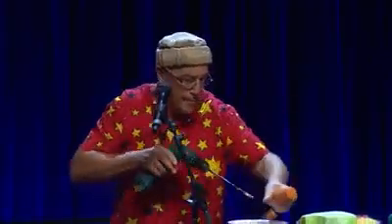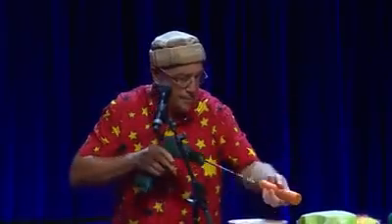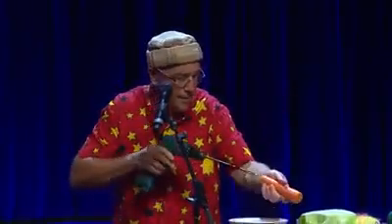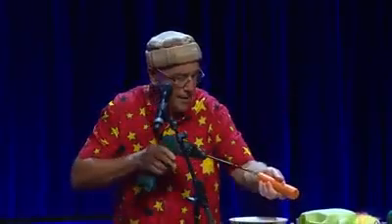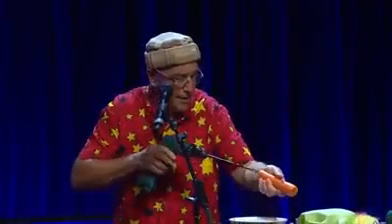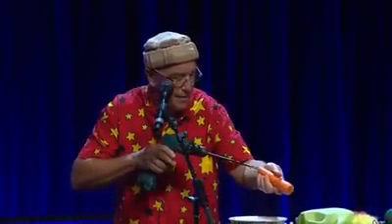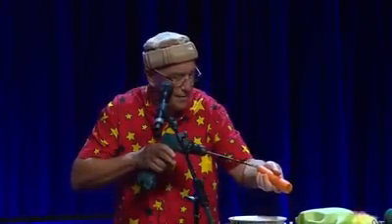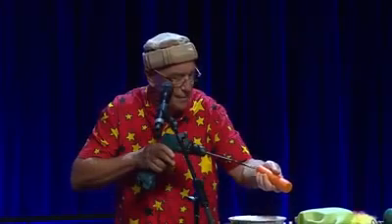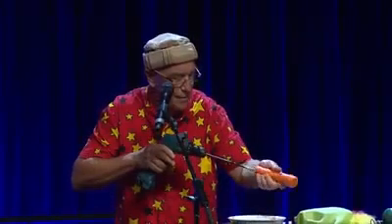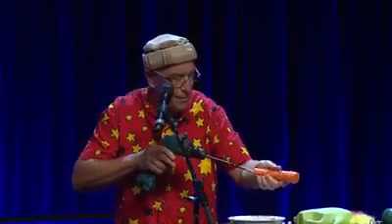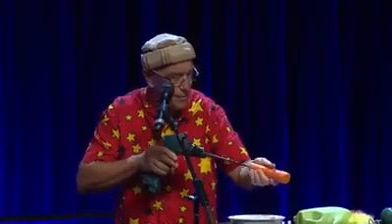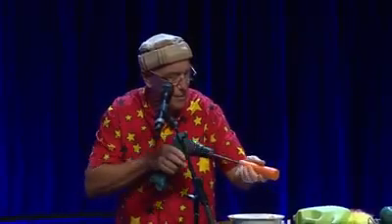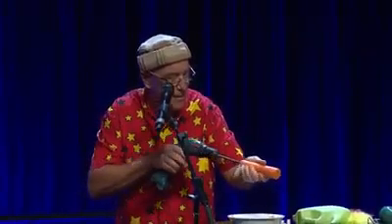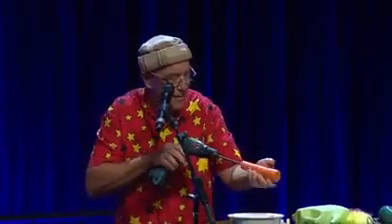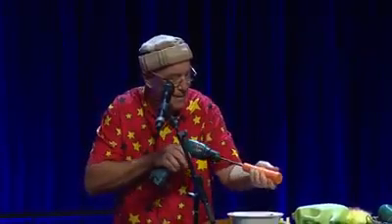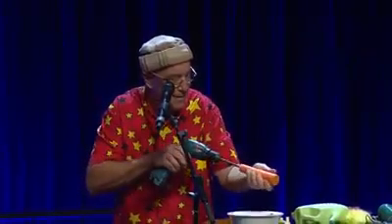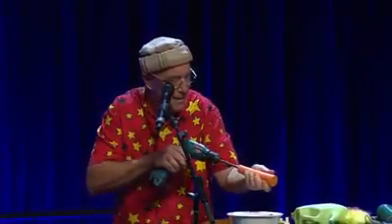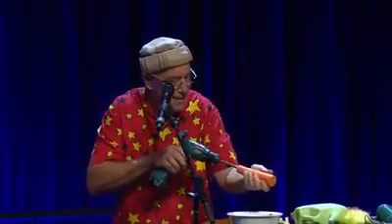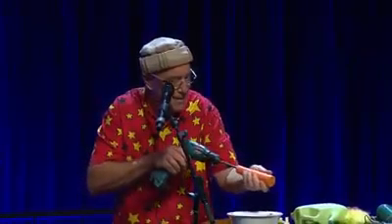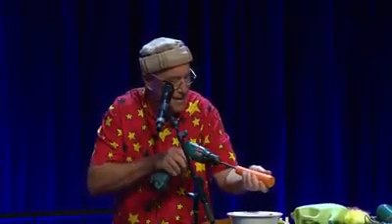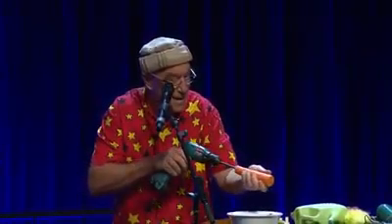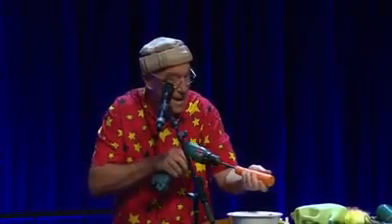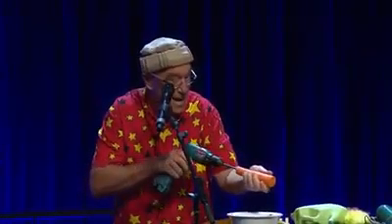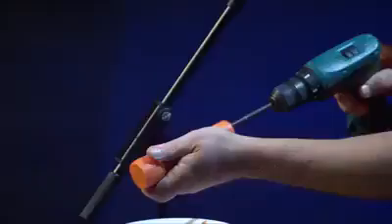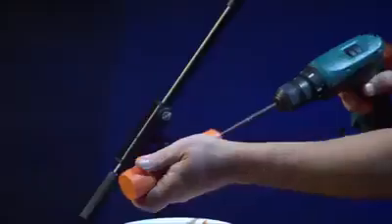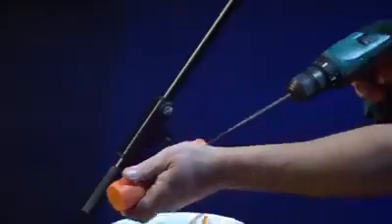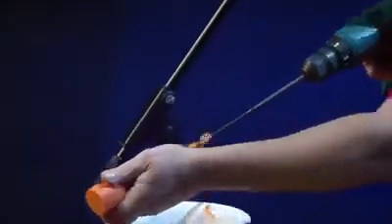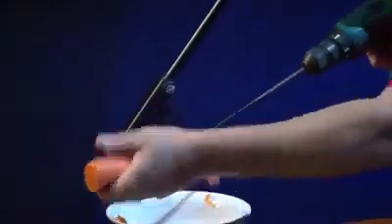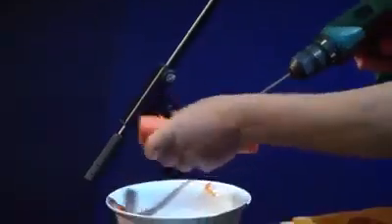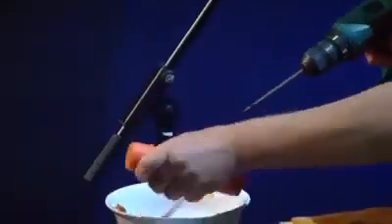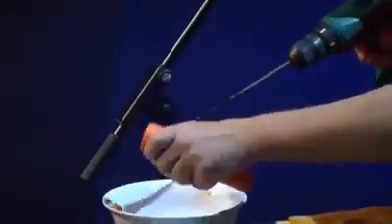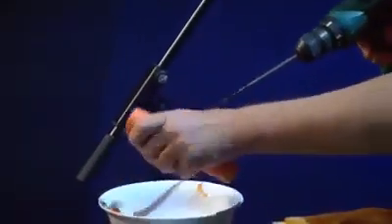Getting there, halfway through. One more, I reckon.